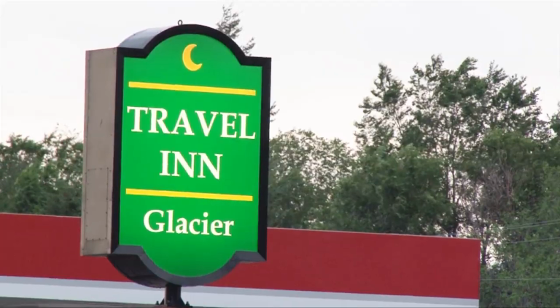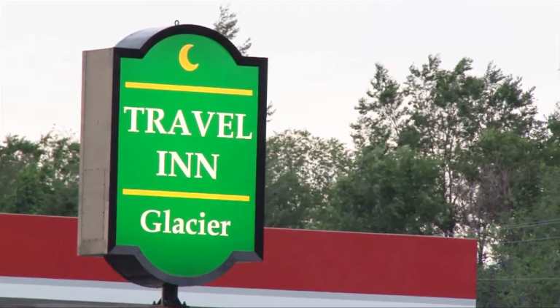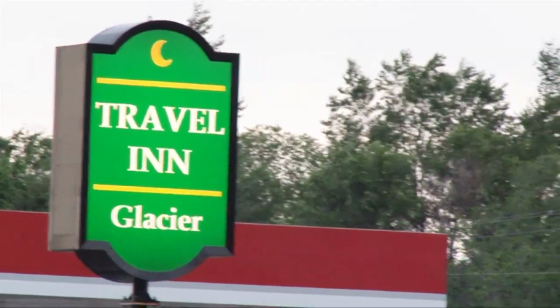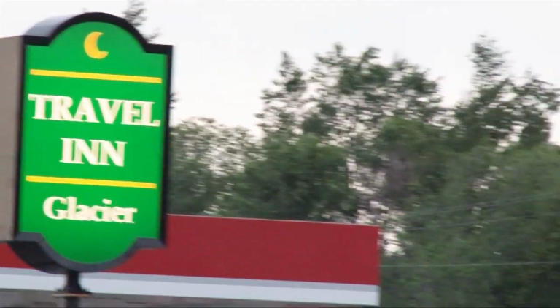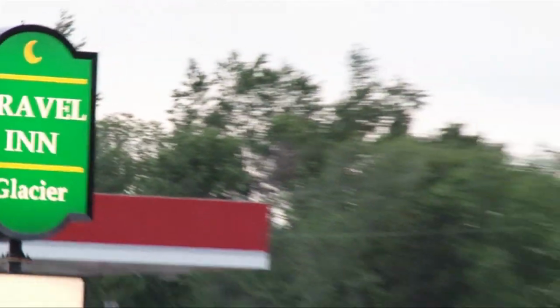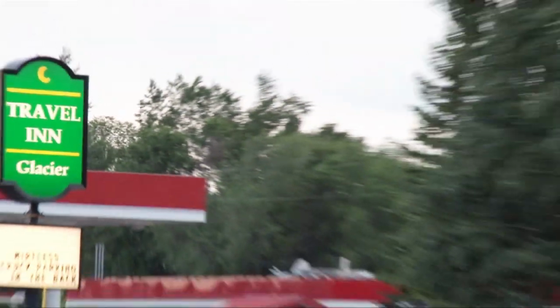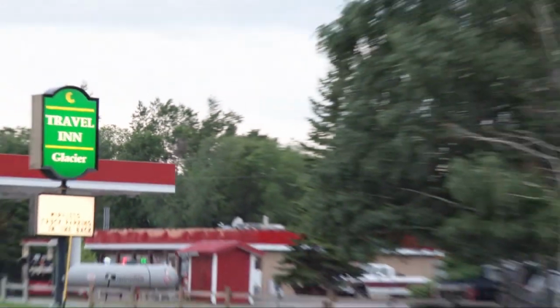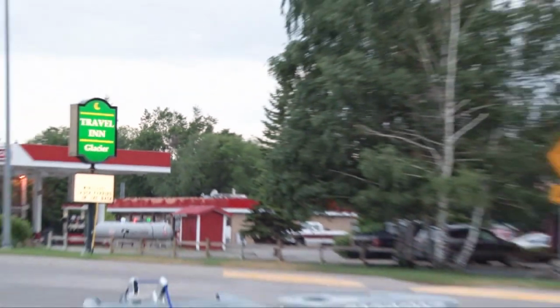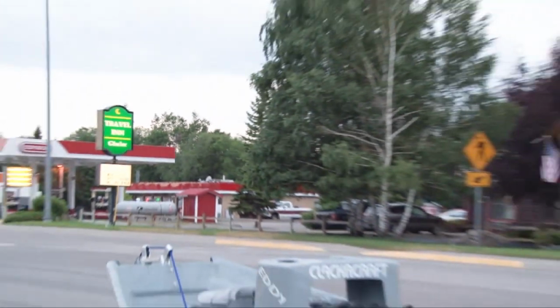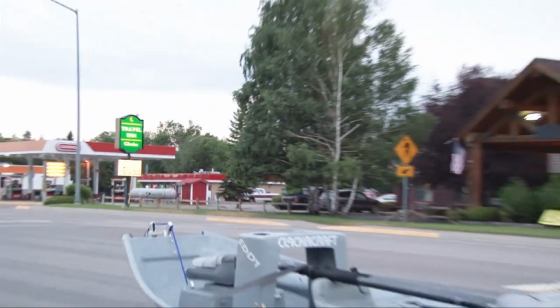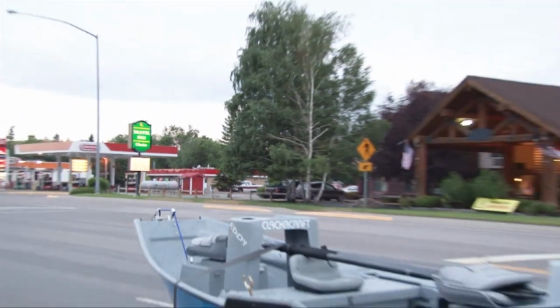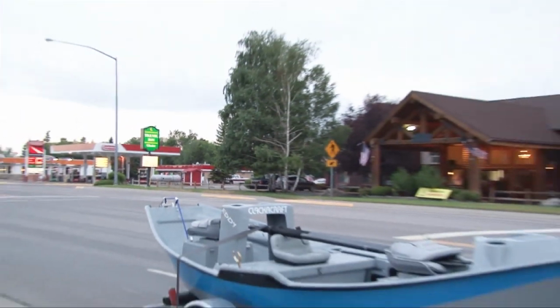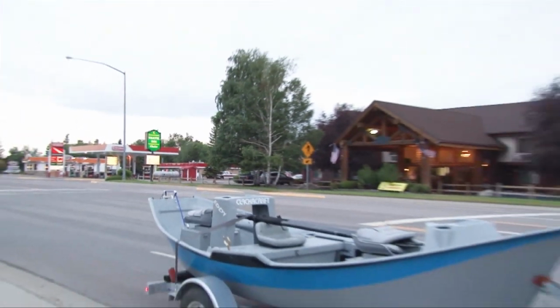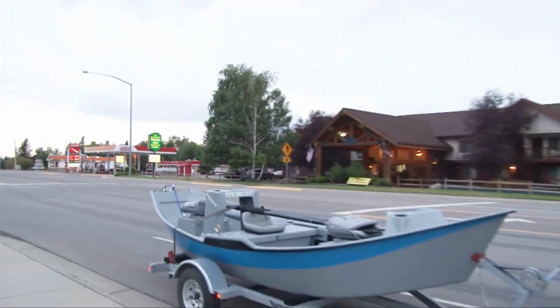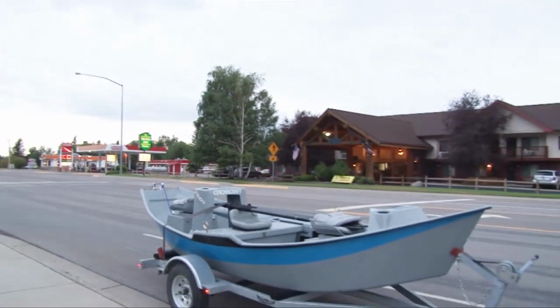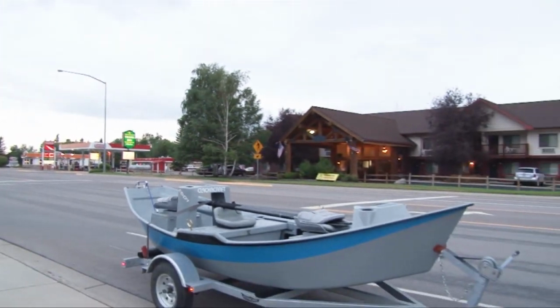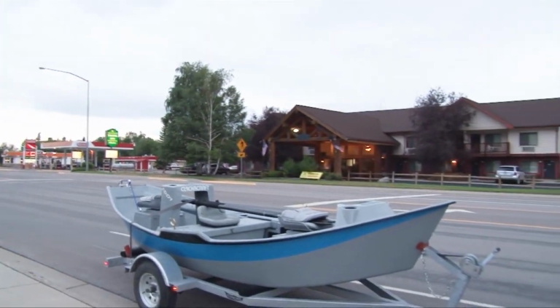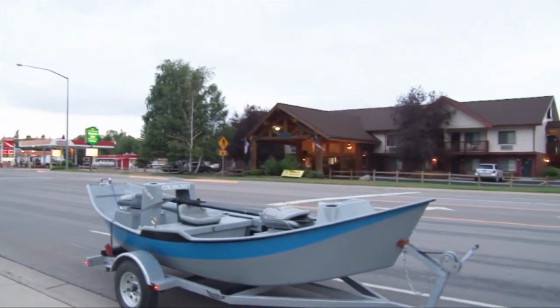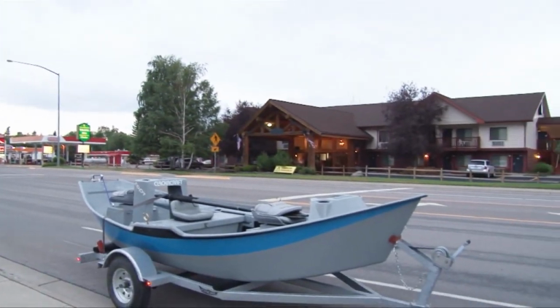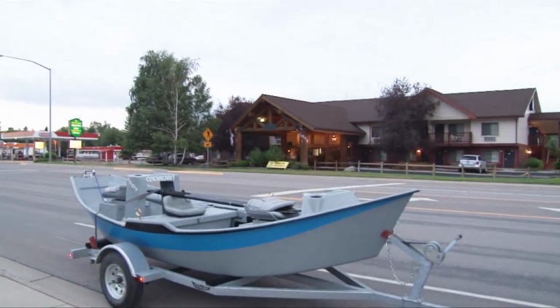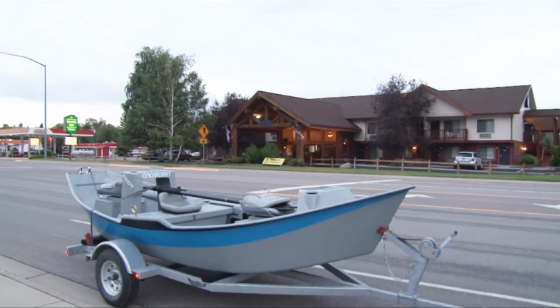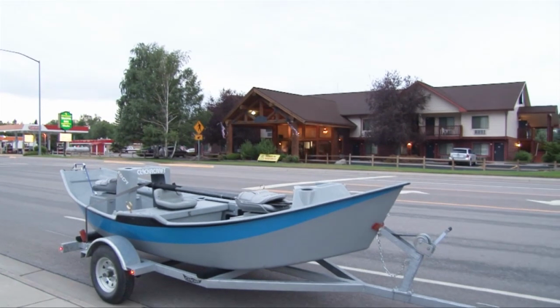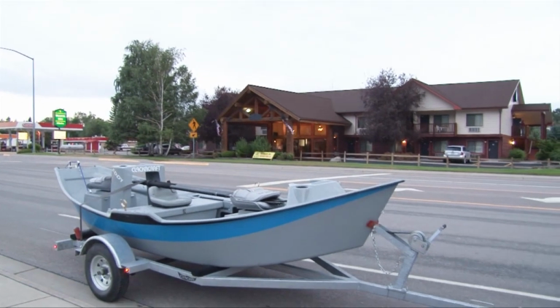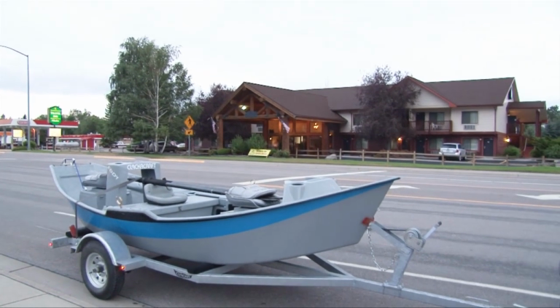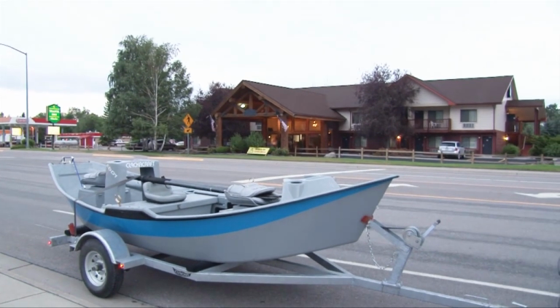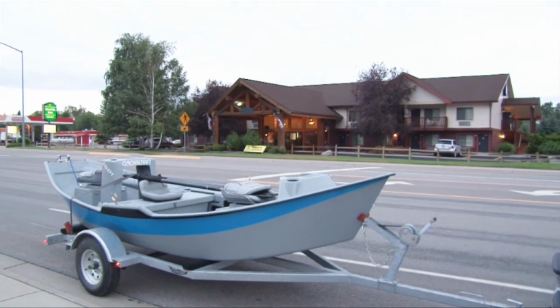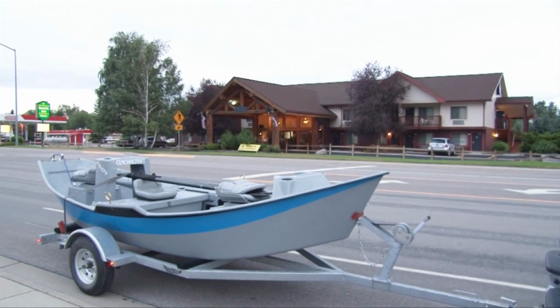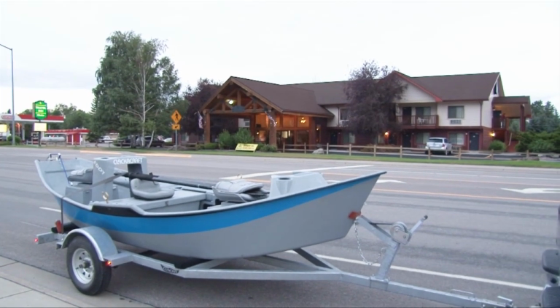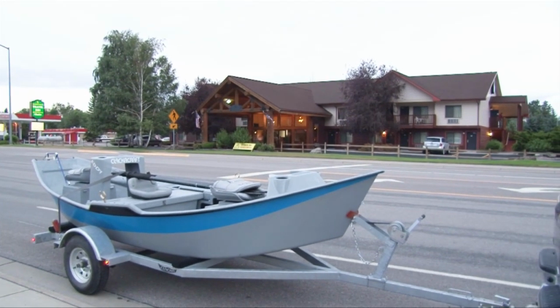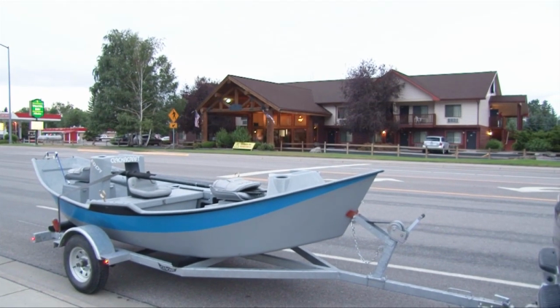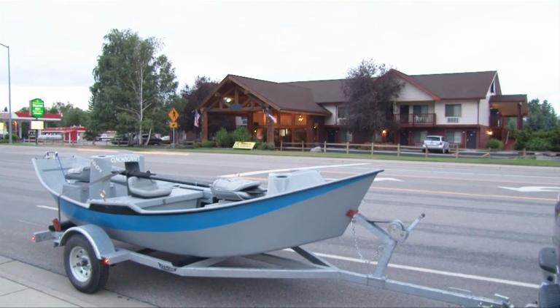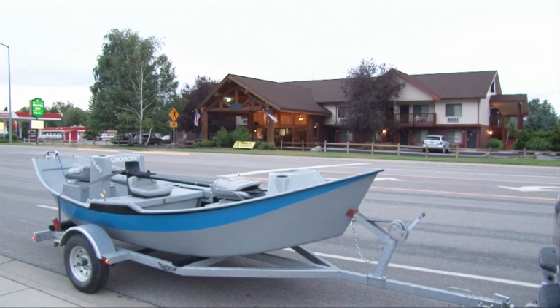For our stay on the Flathead, we chose to travel in for its clean rooms and friendly service.